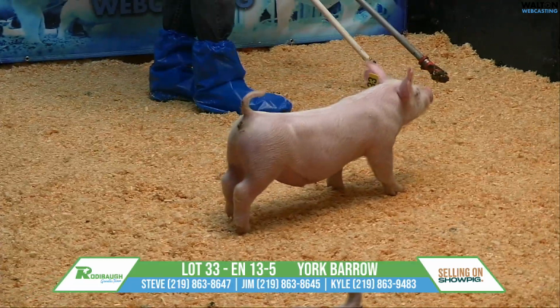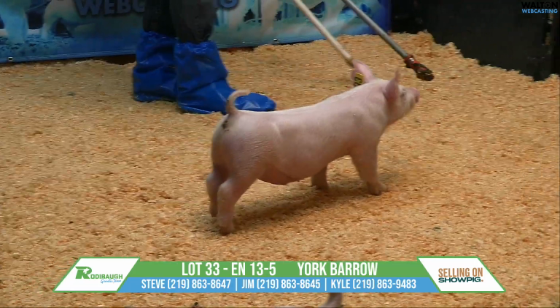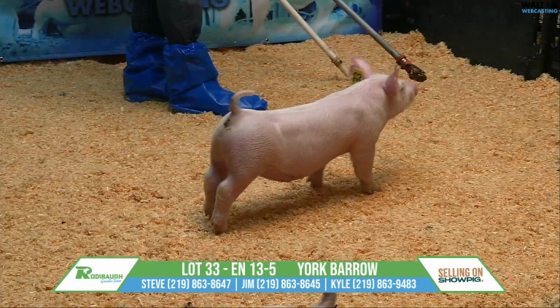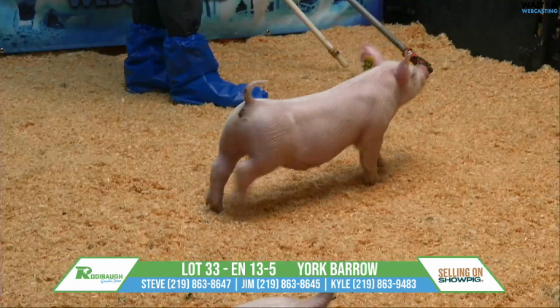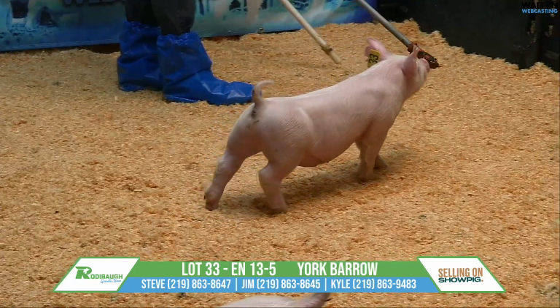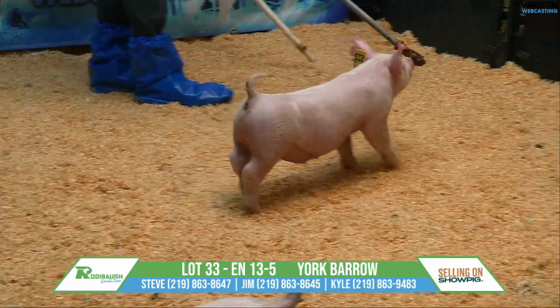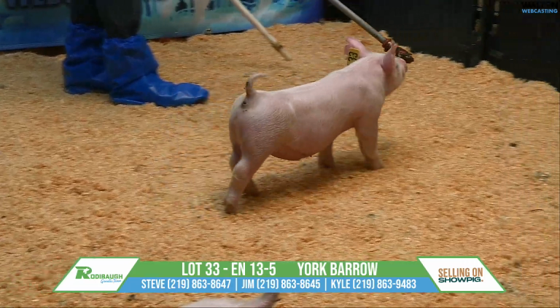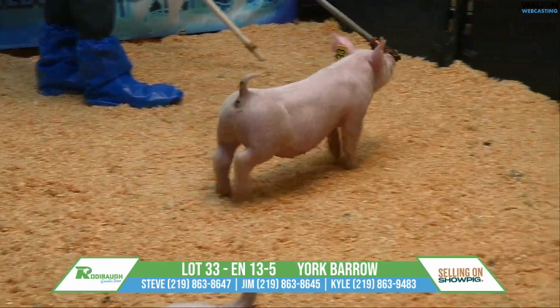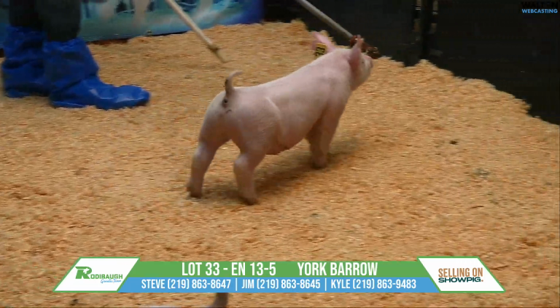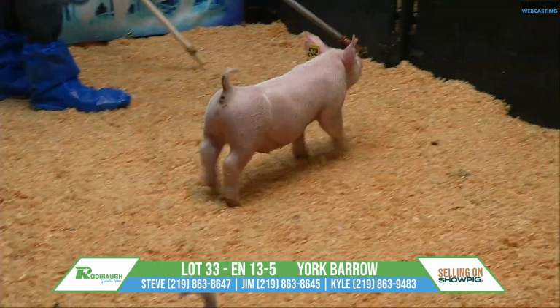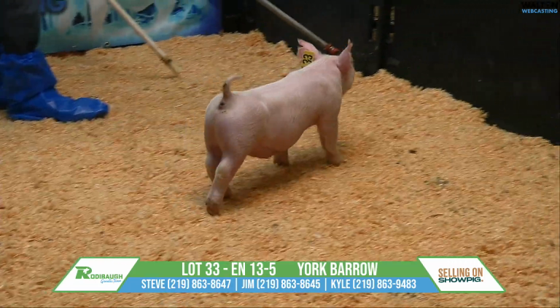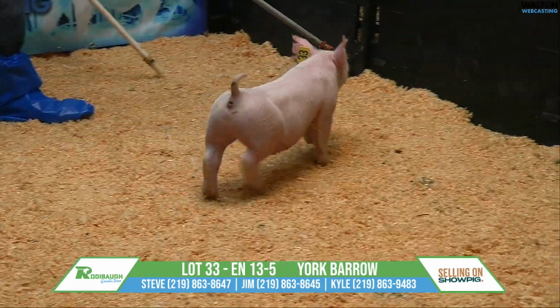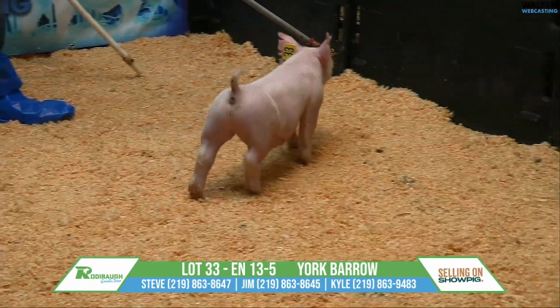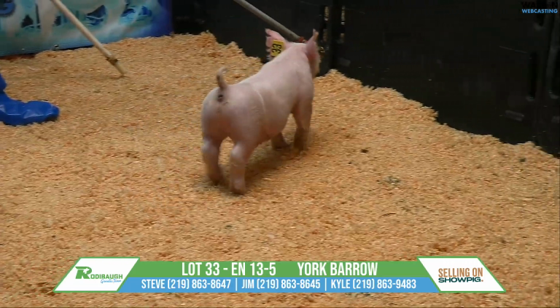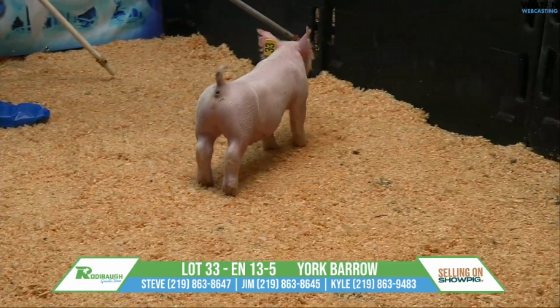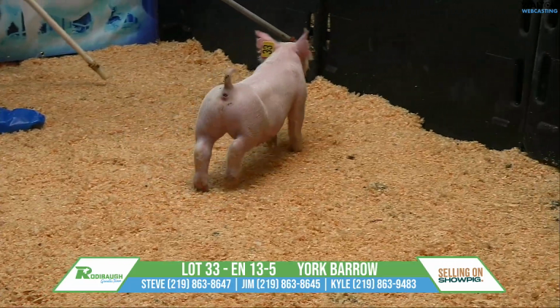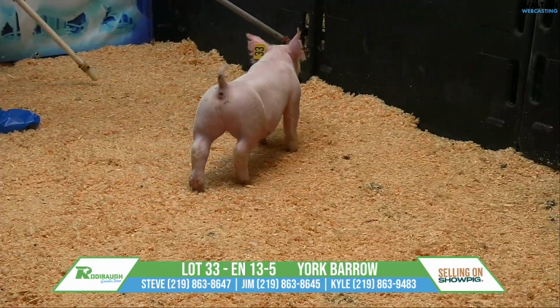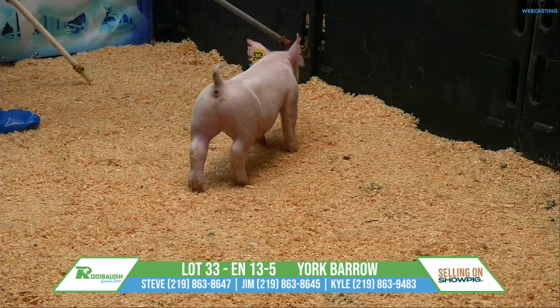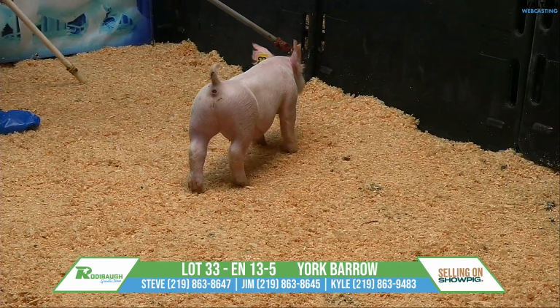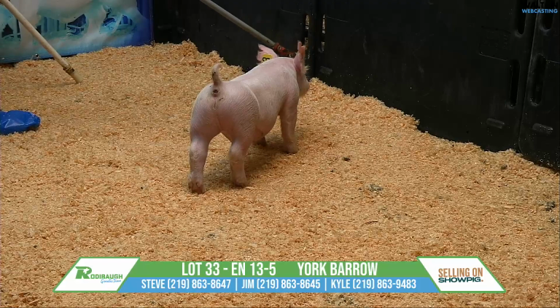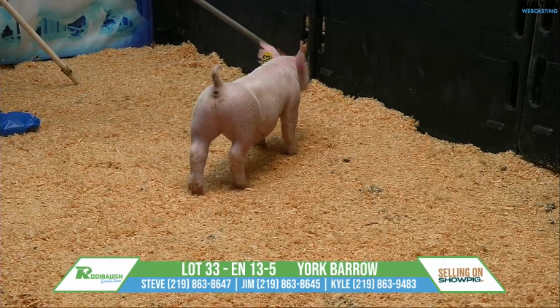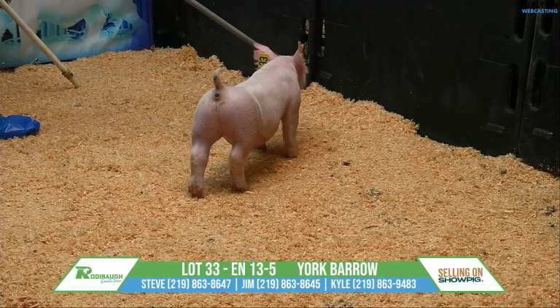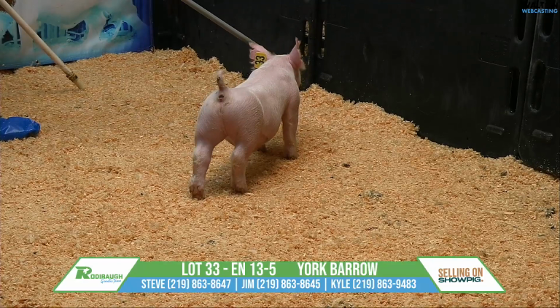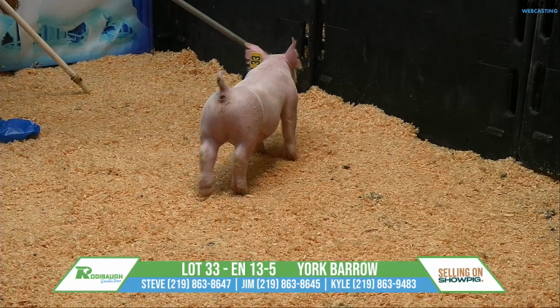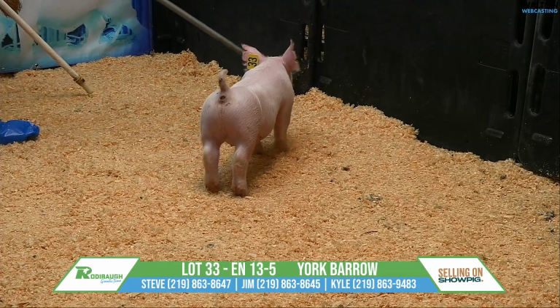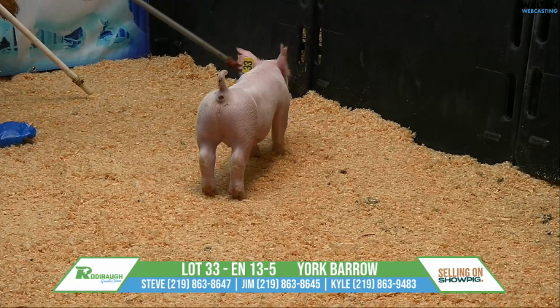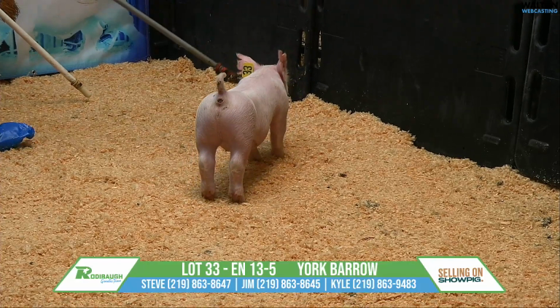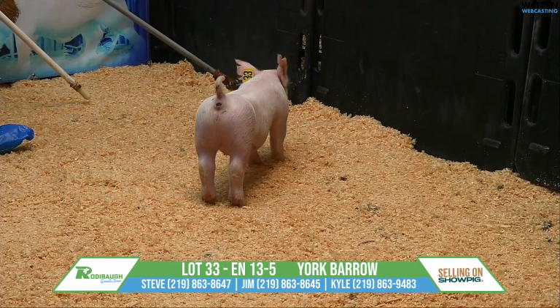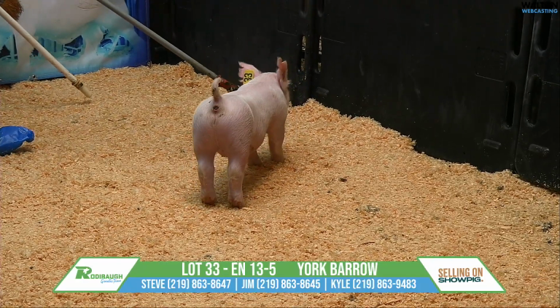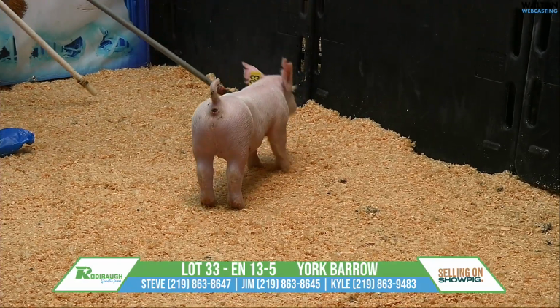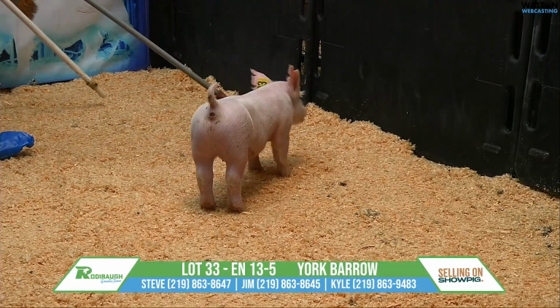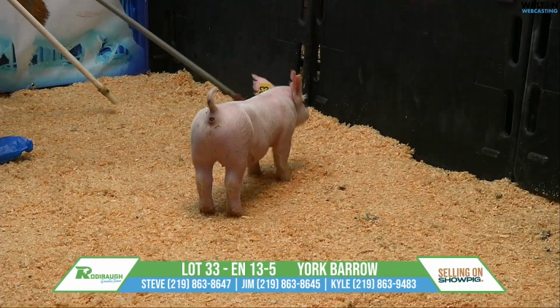Lot 33 here, York Sherberra 13-5, Tycoon the Jump — here's one that's got a lot of upside.